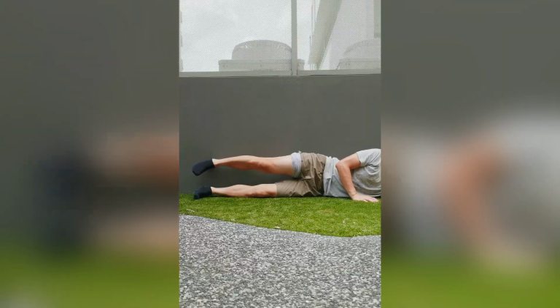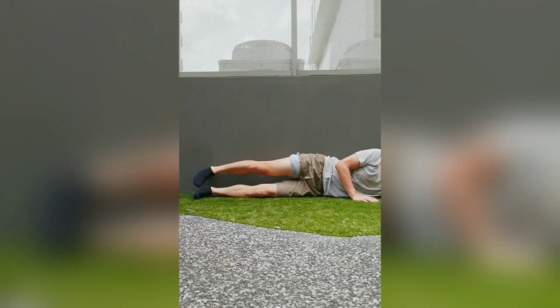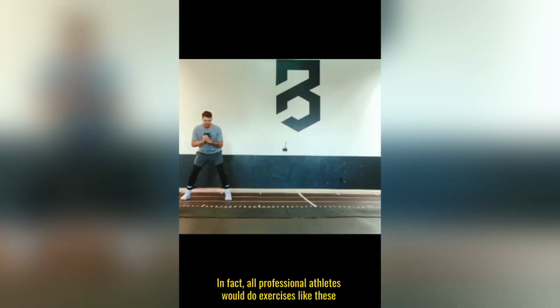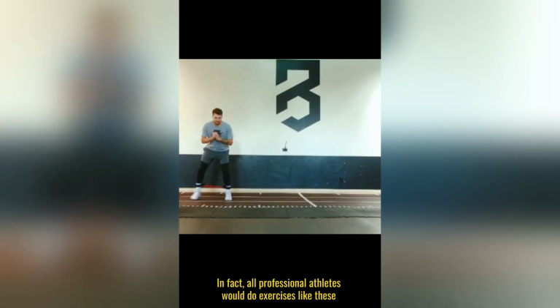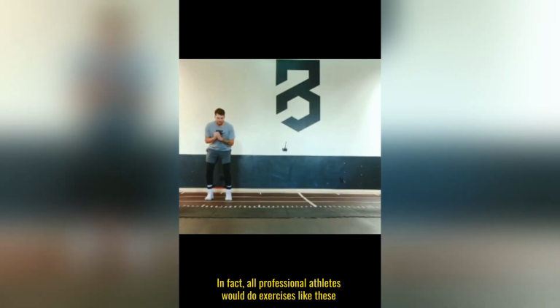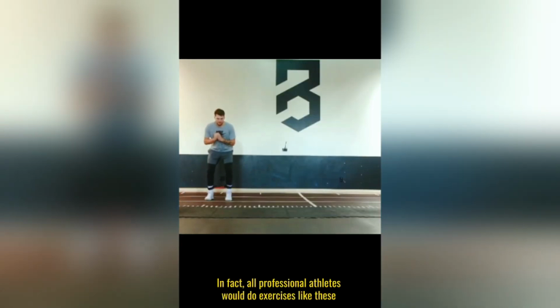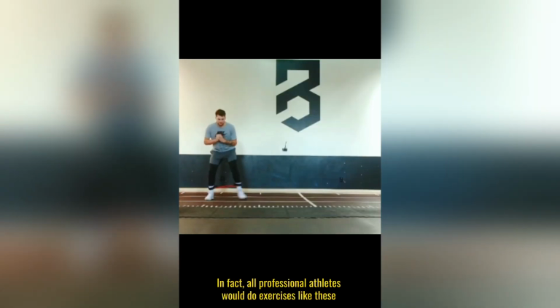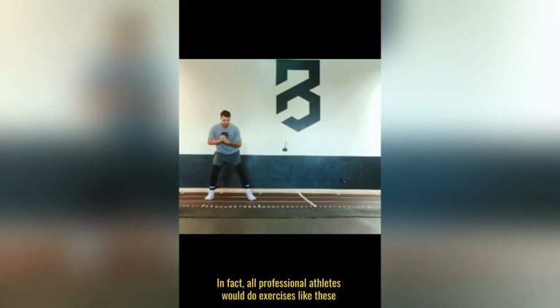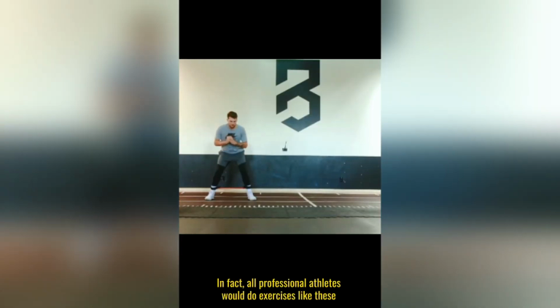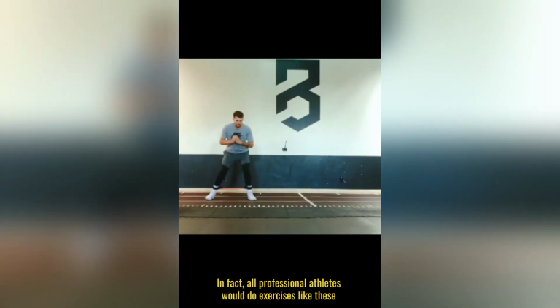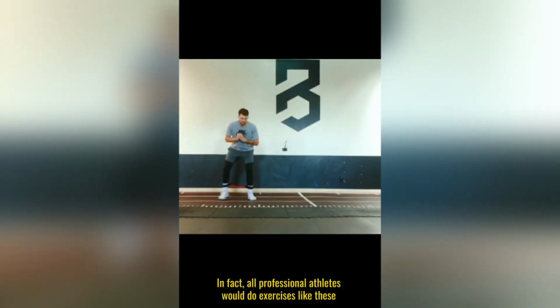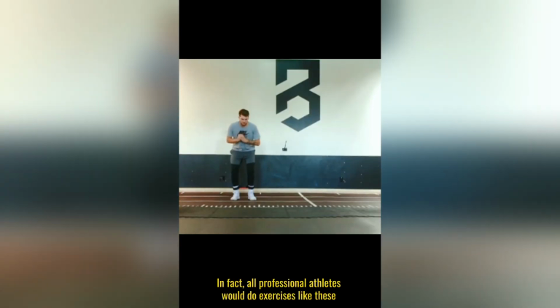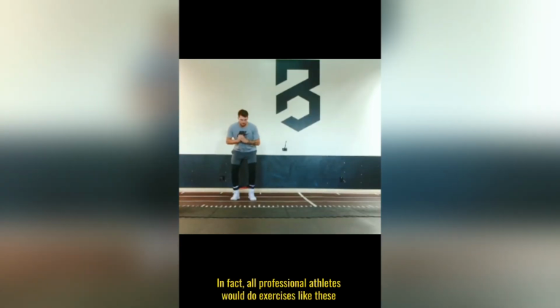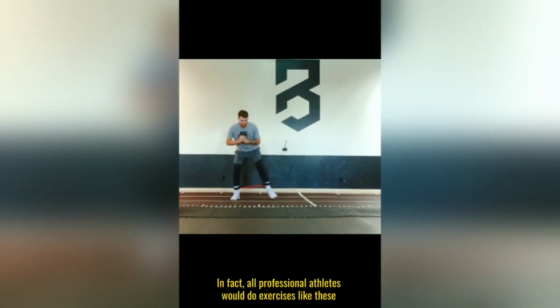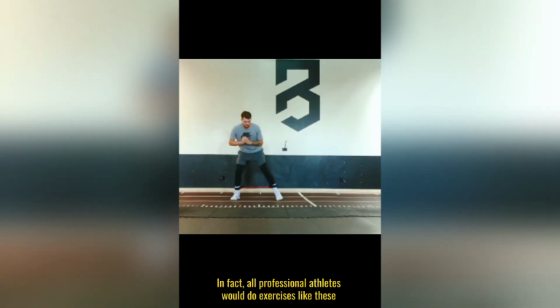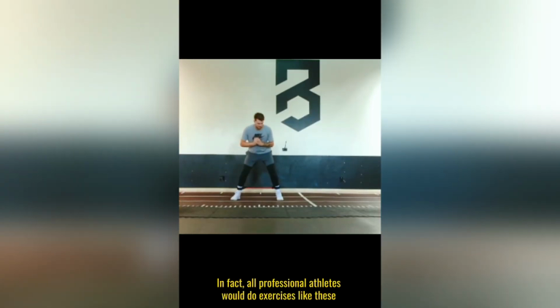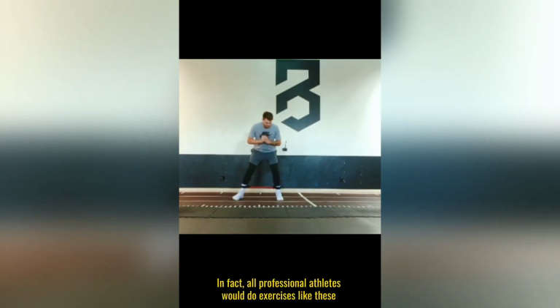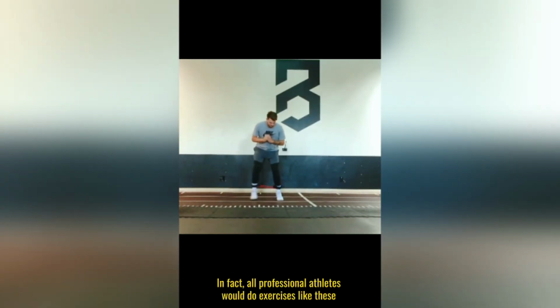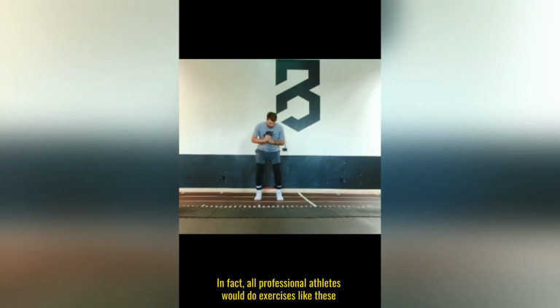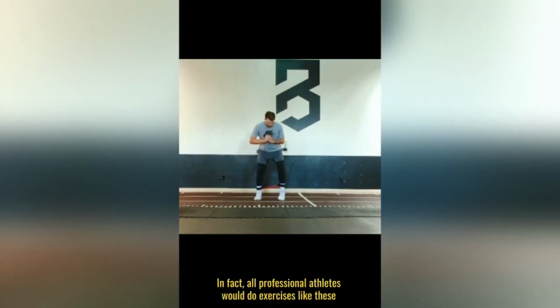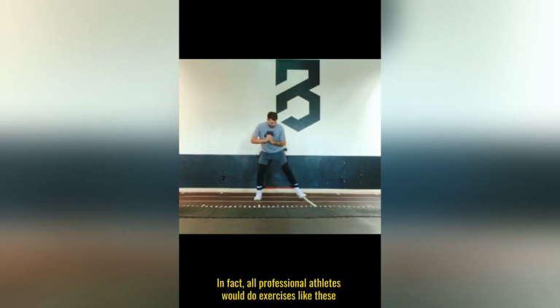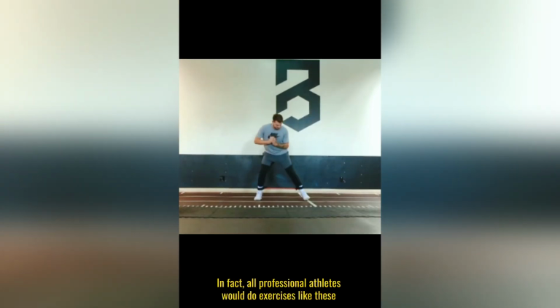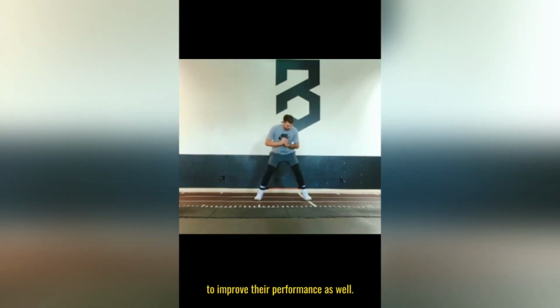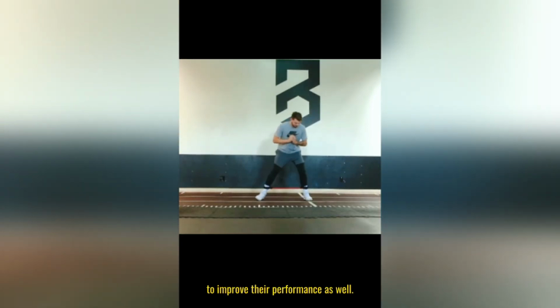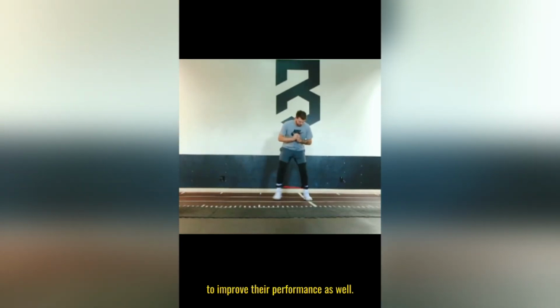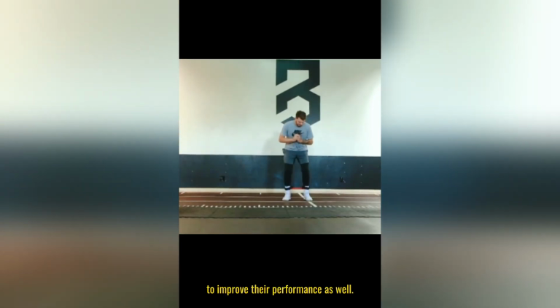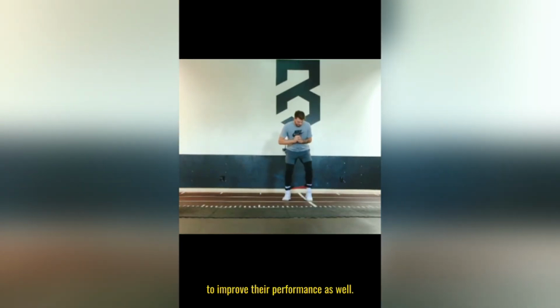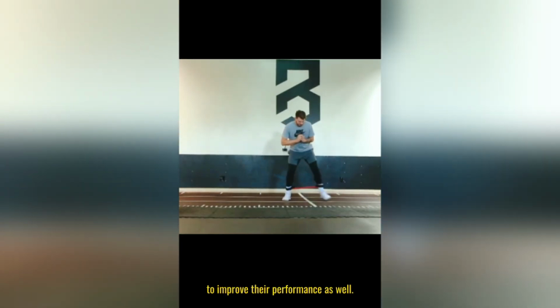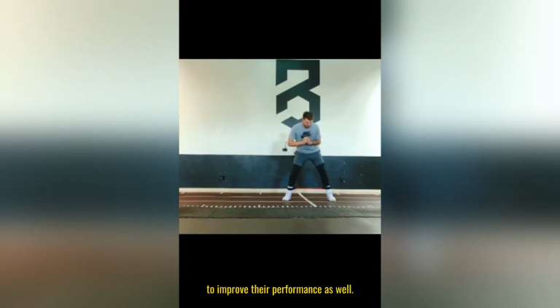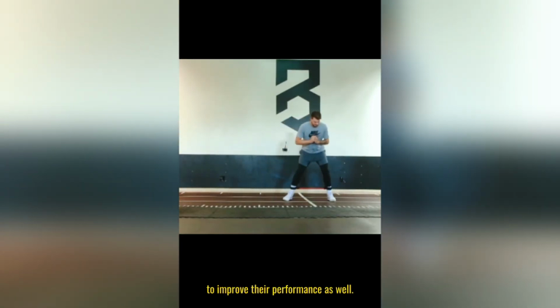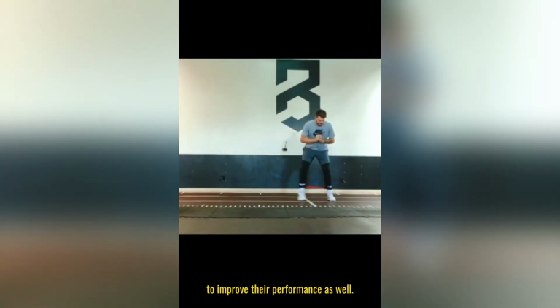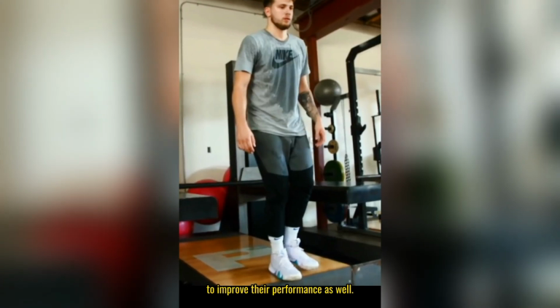In fact, all professional athletes will do exercises like these to improve their performance as well.